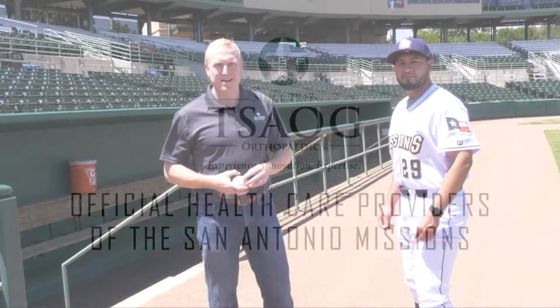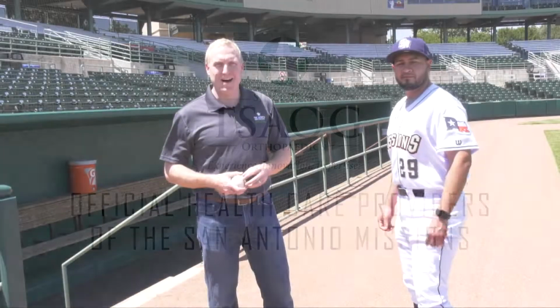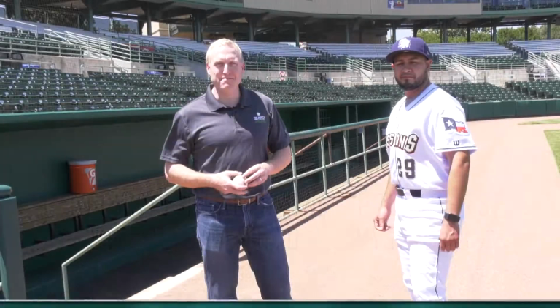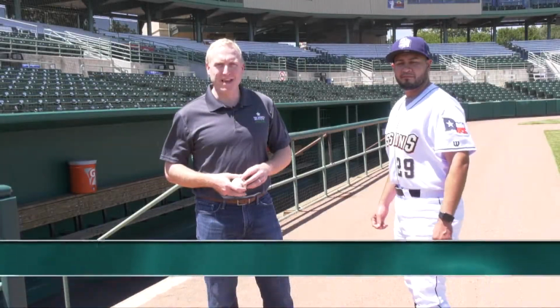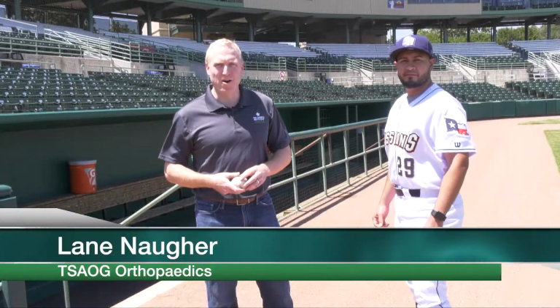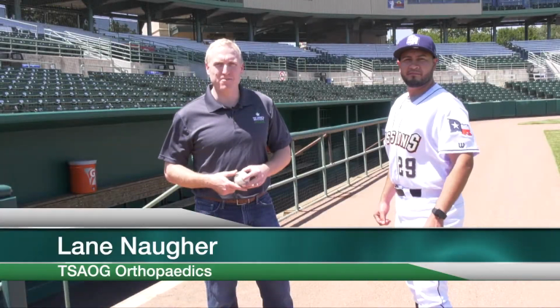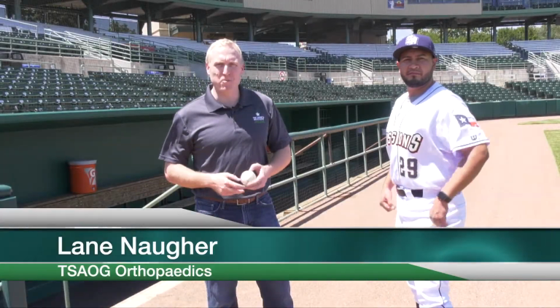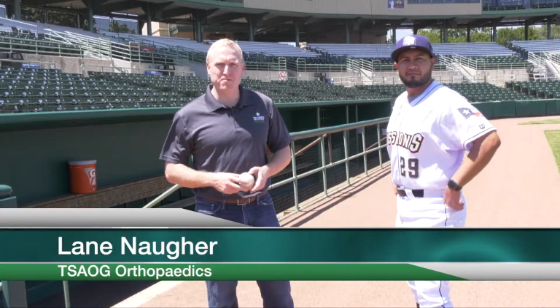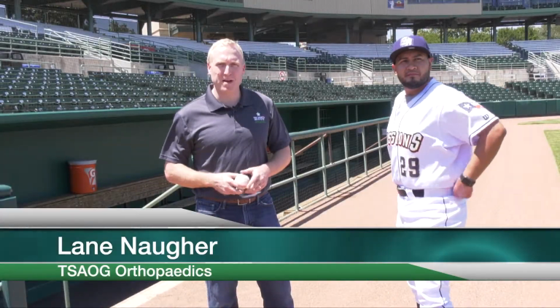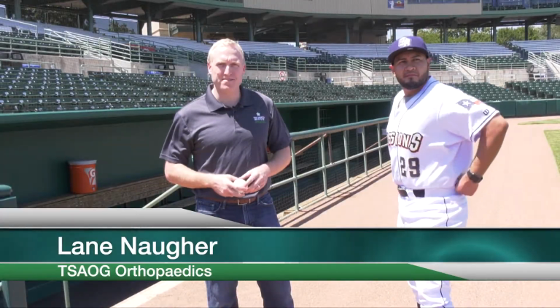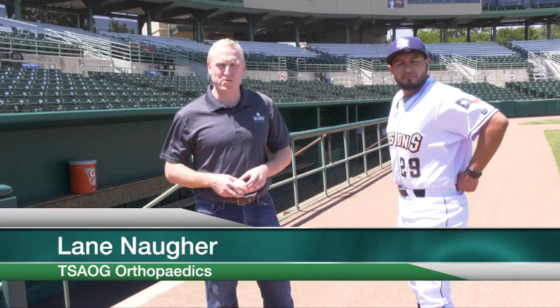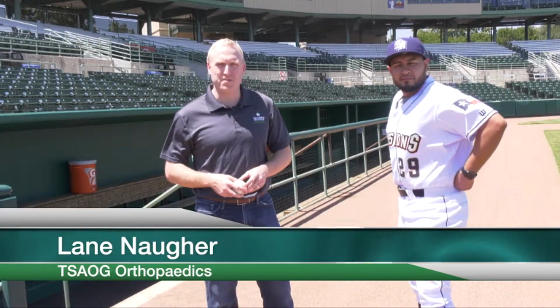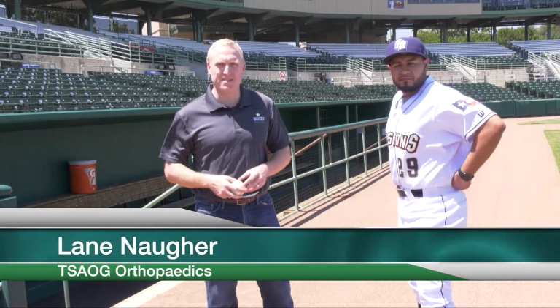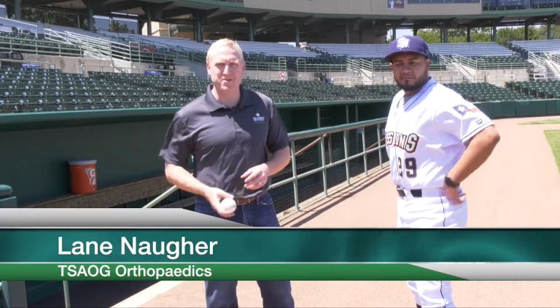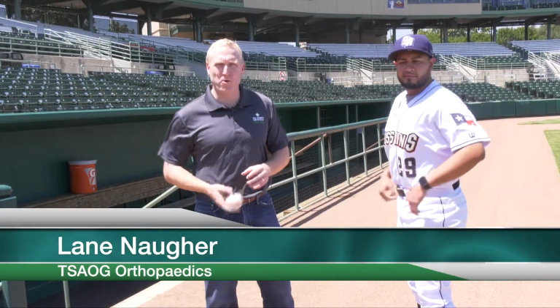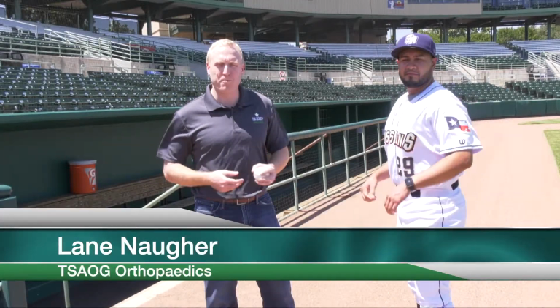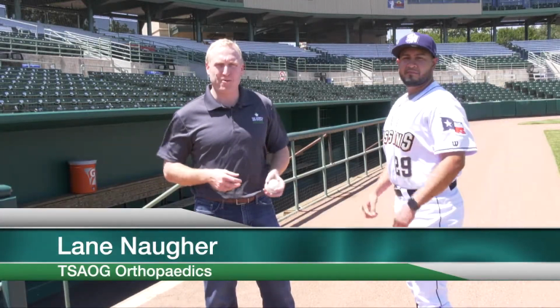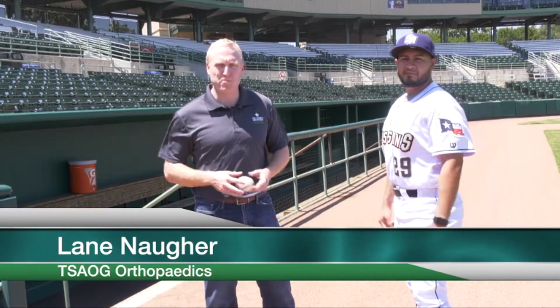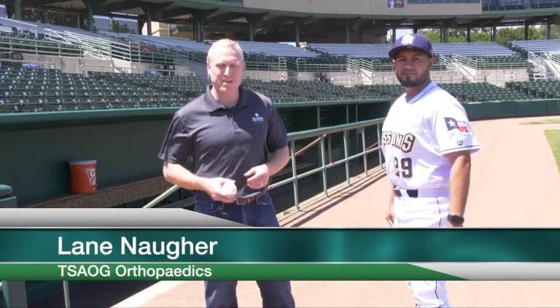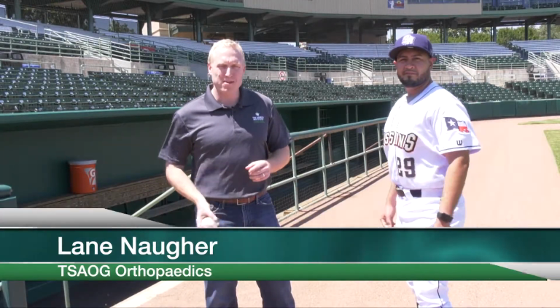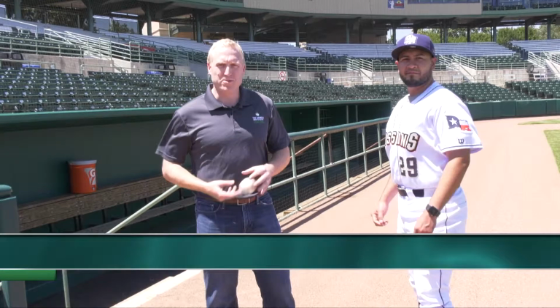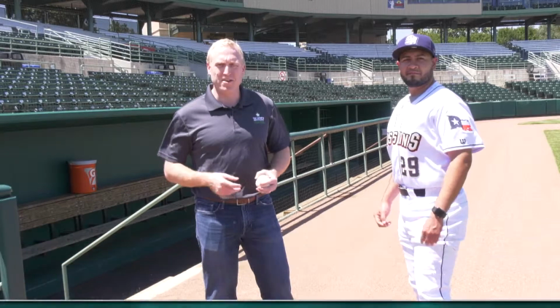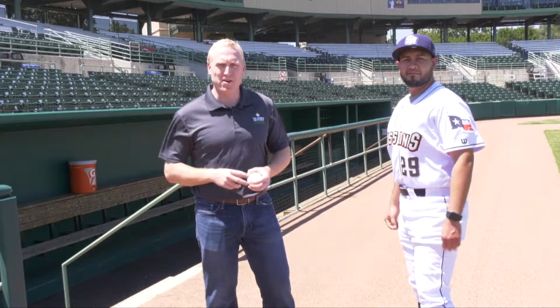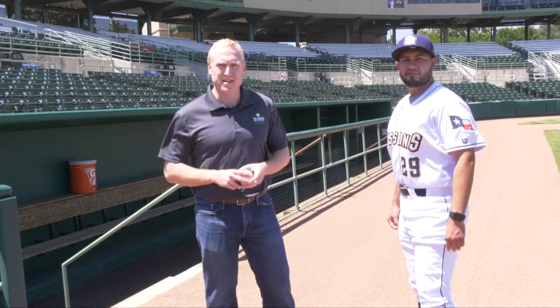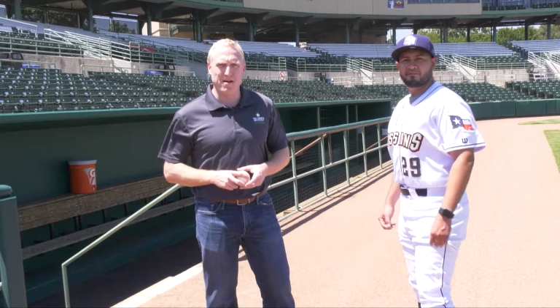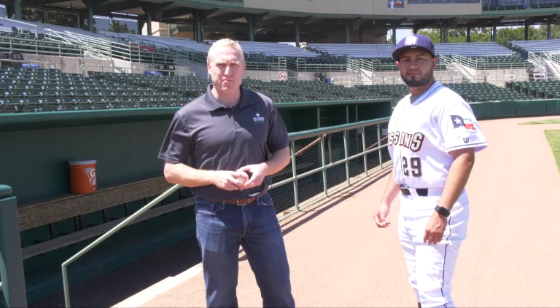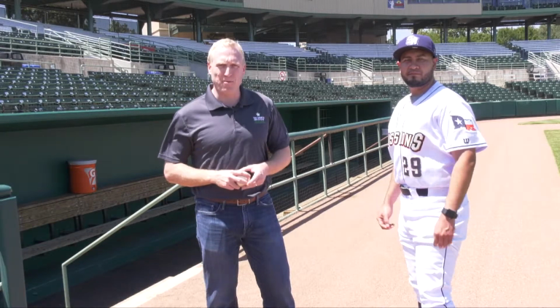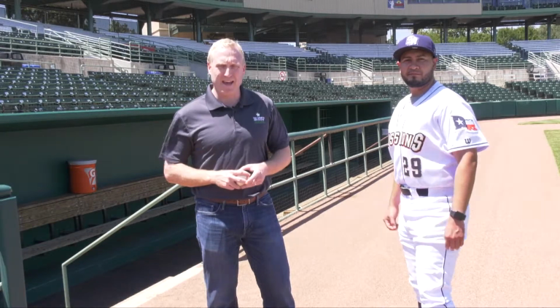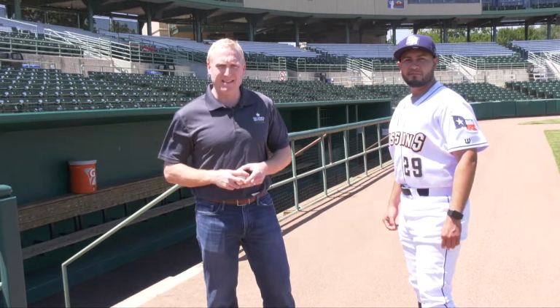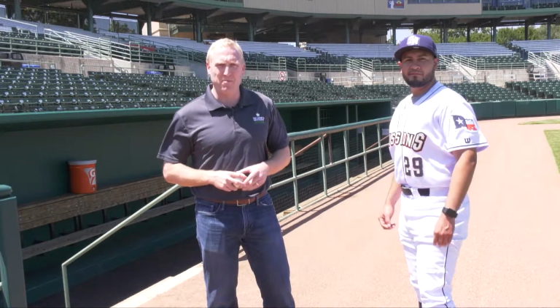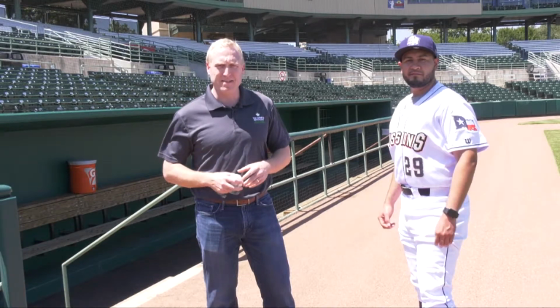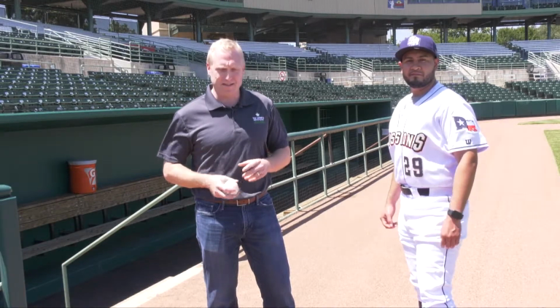Hi, I'm Lane Nara, a sports medicine surgeon with the San Antonio Orthopedic Group. We're talking to you all today about throwing mechanics and the basics.